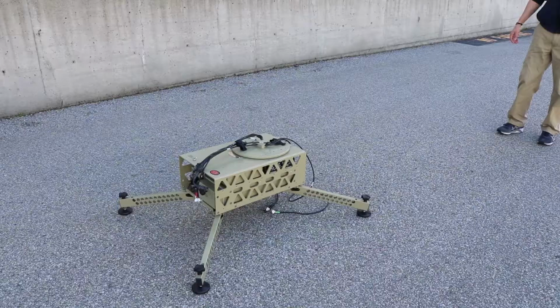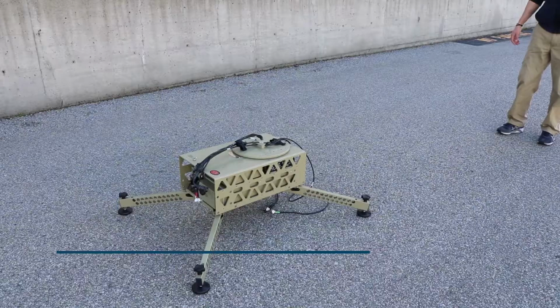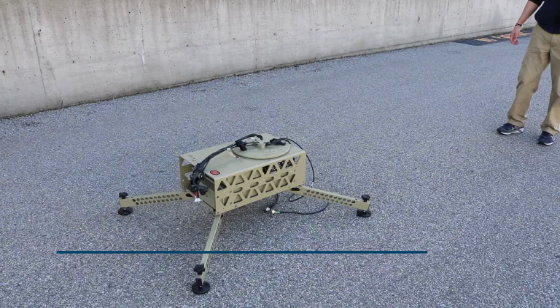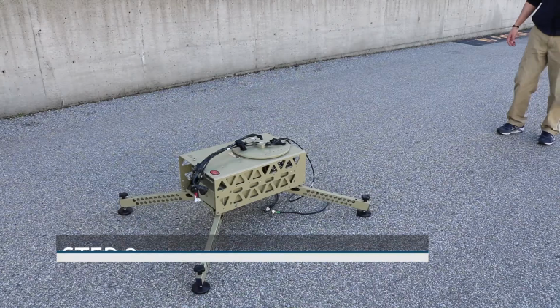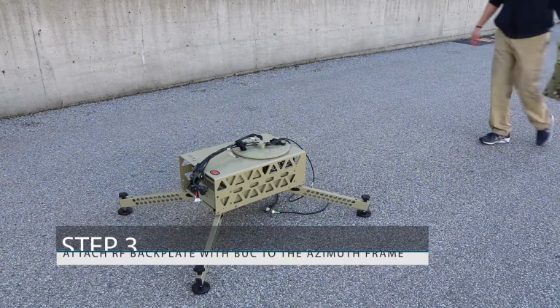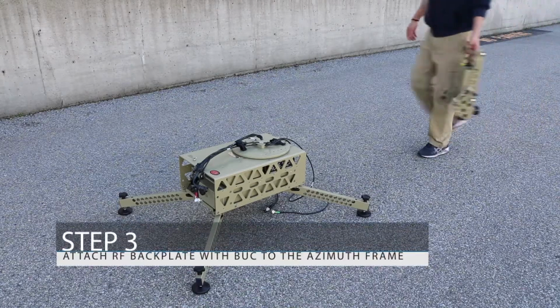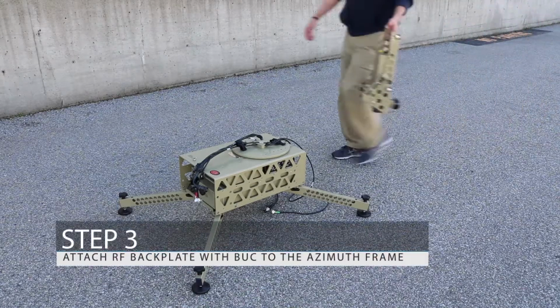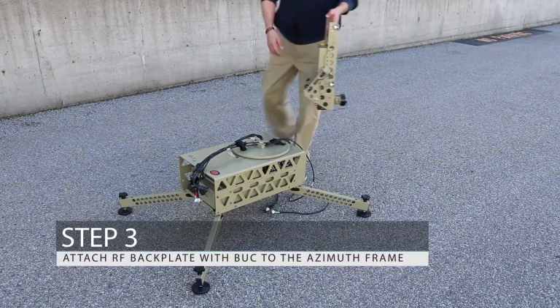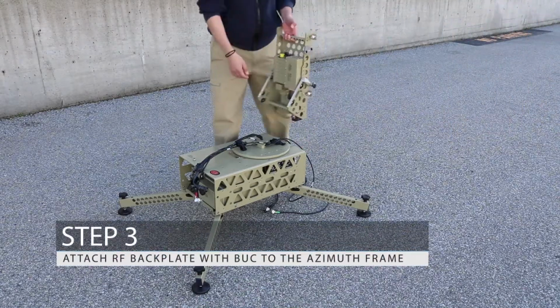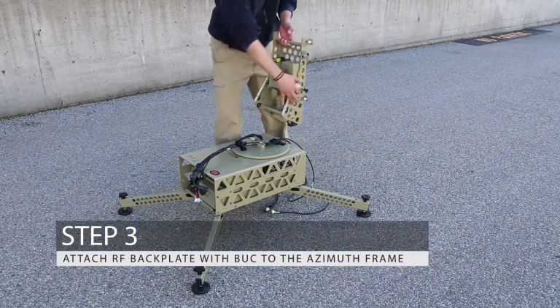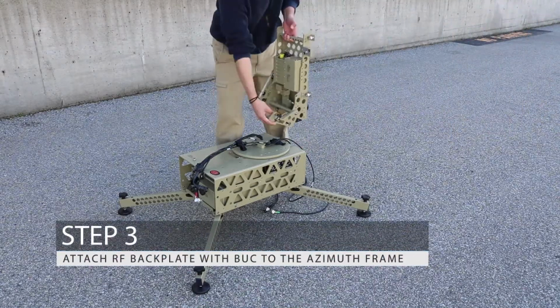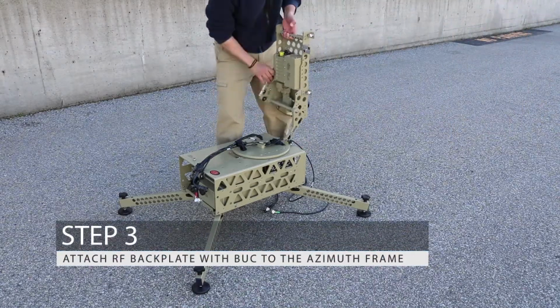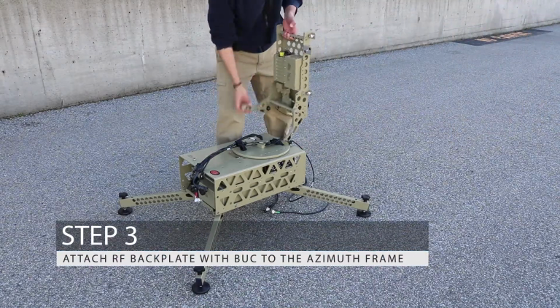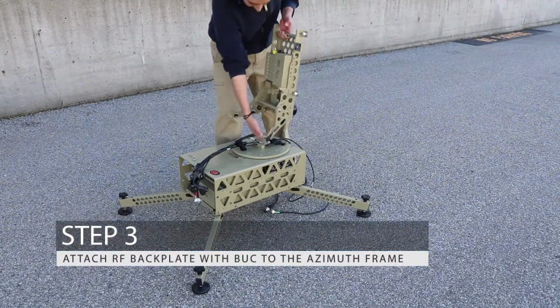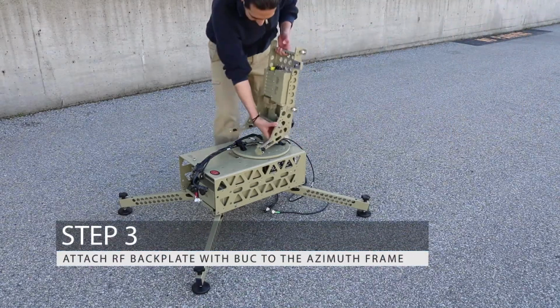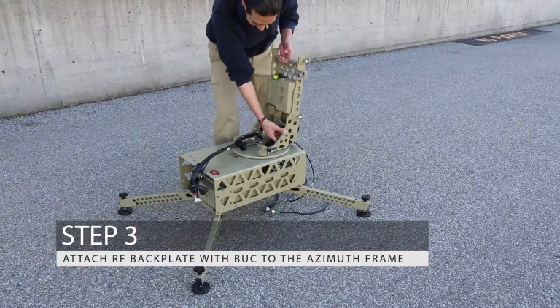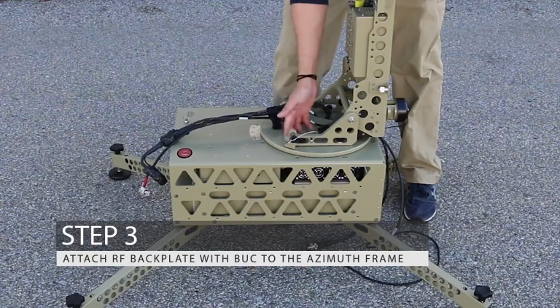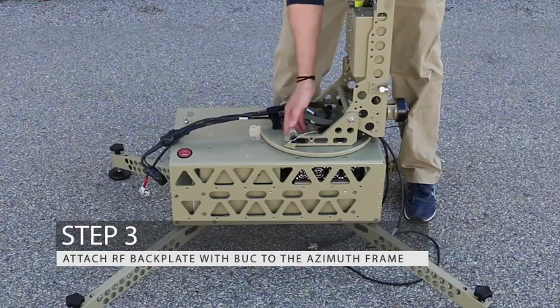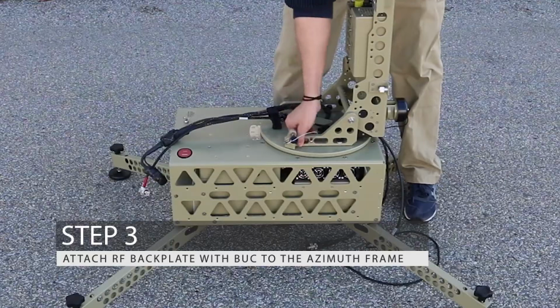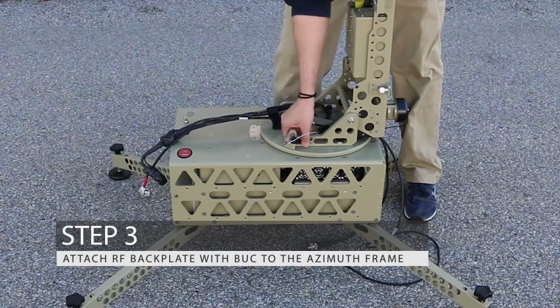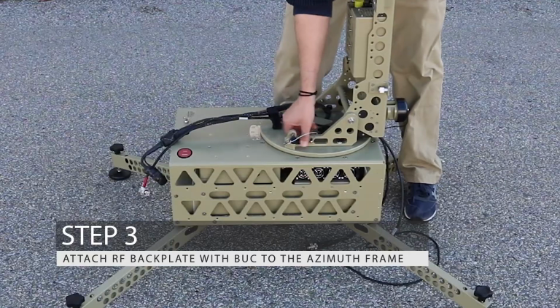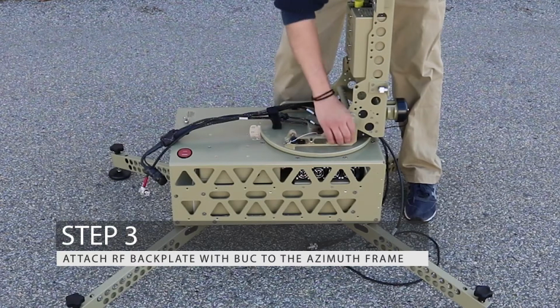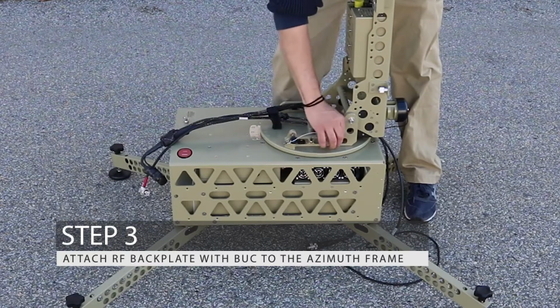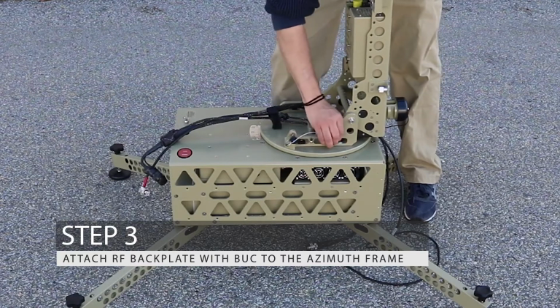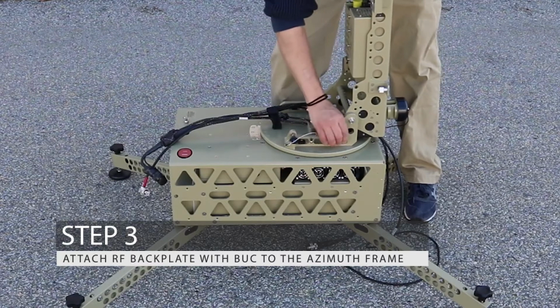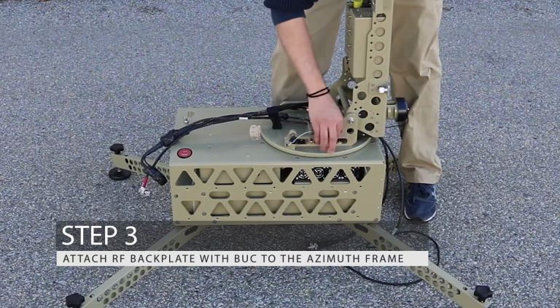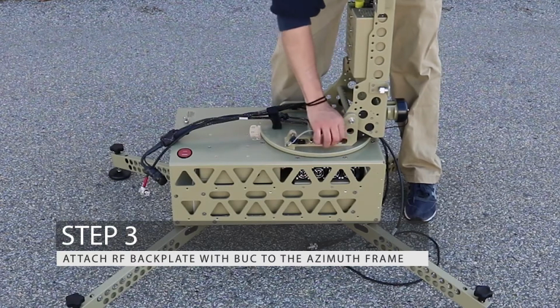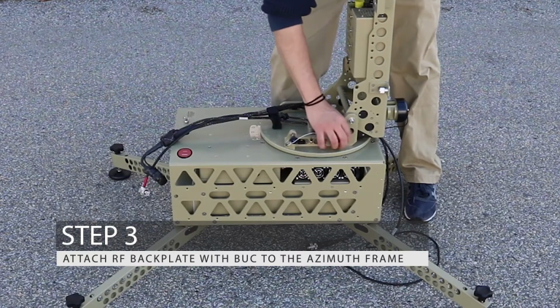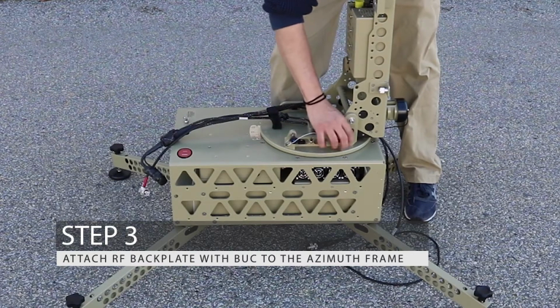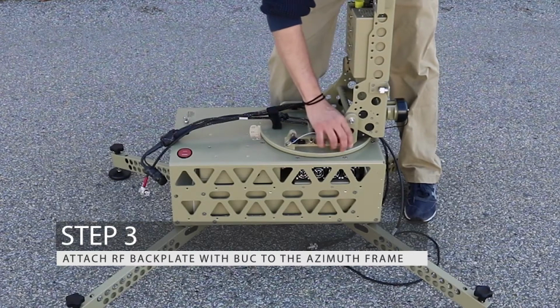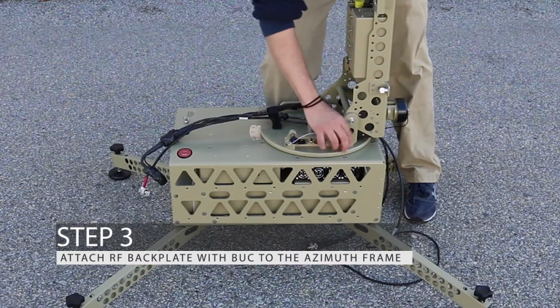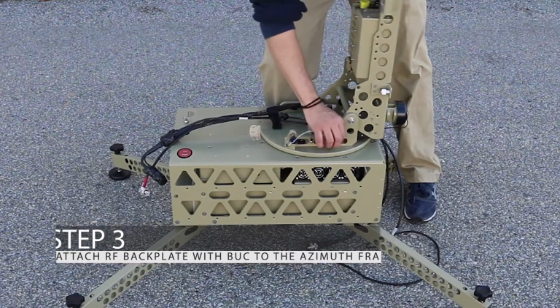Step 3: Bring the RF backplate to the standing position and attach it with a buck to the azimuth frame.